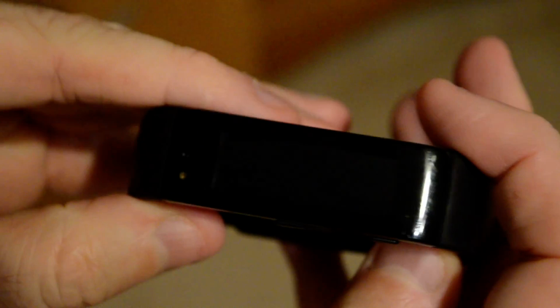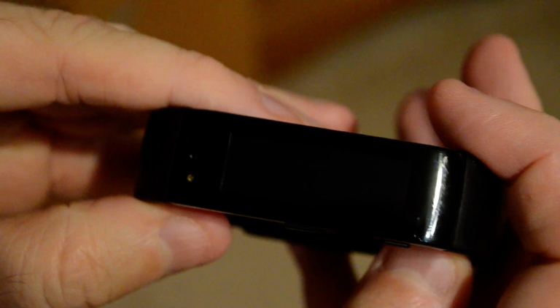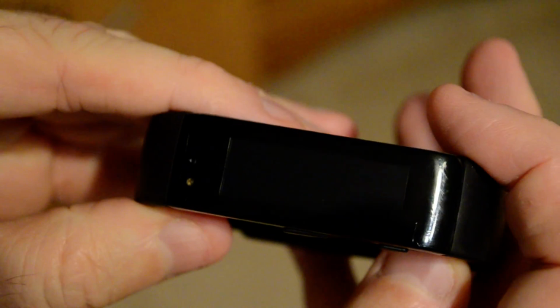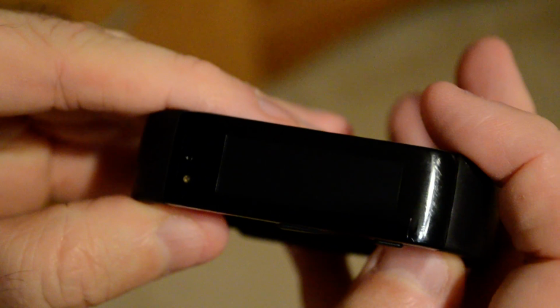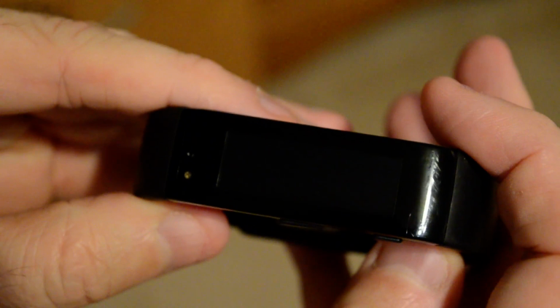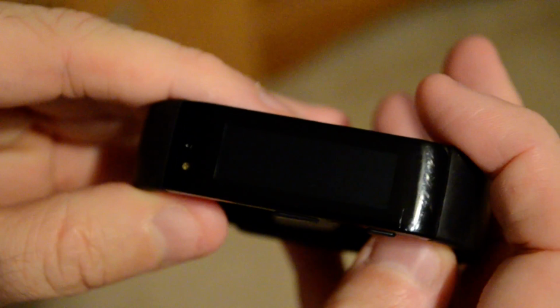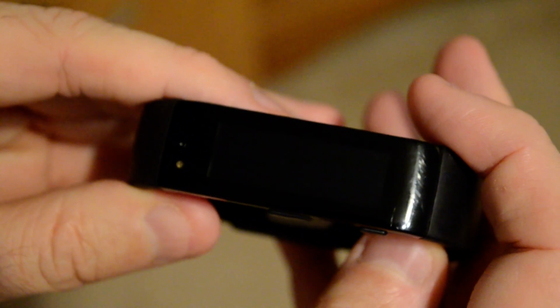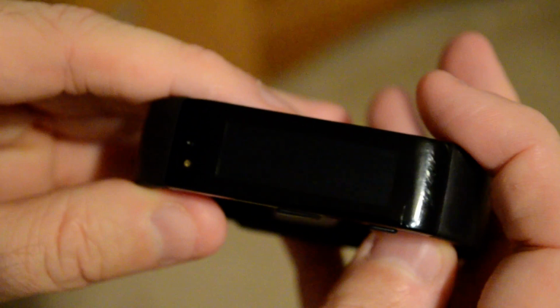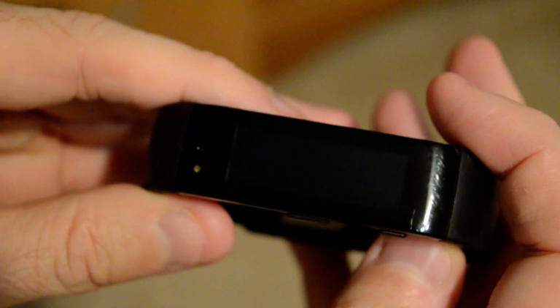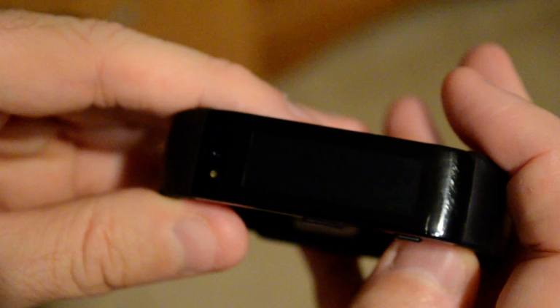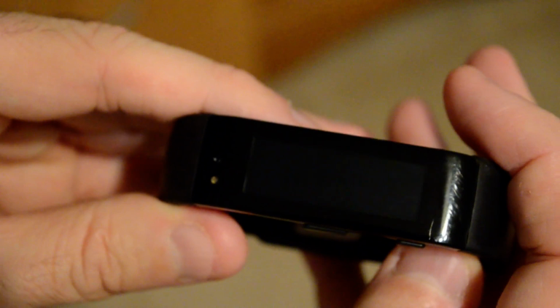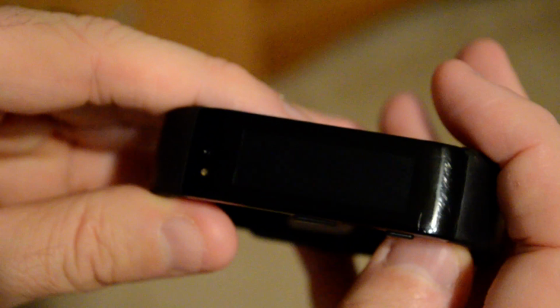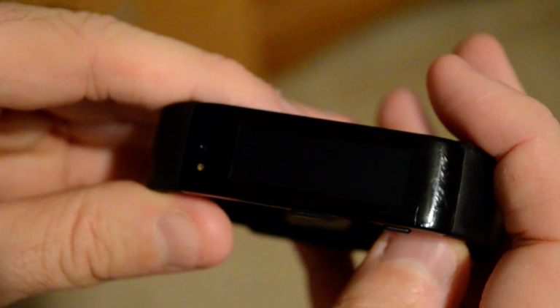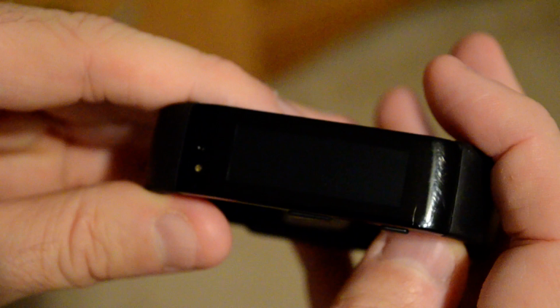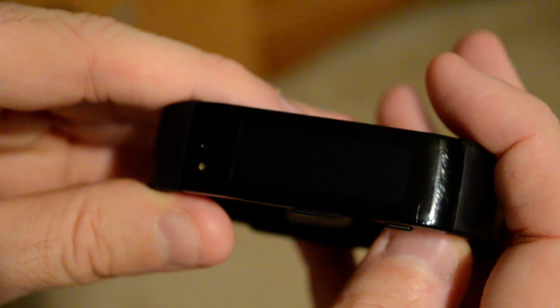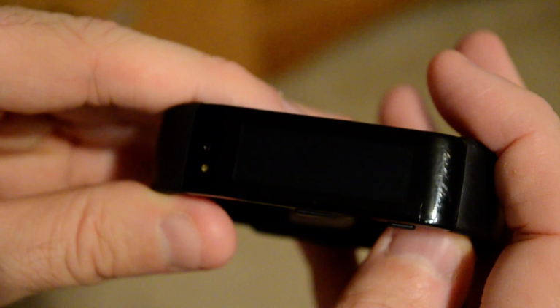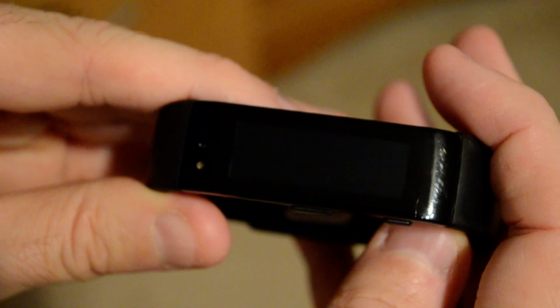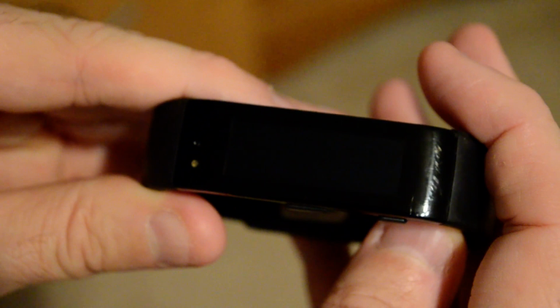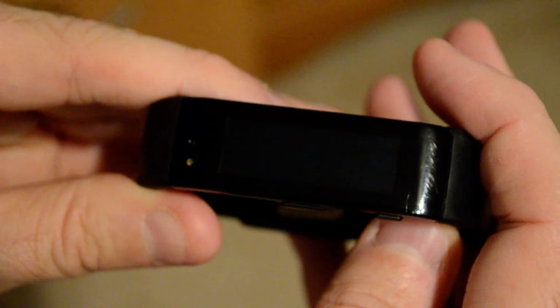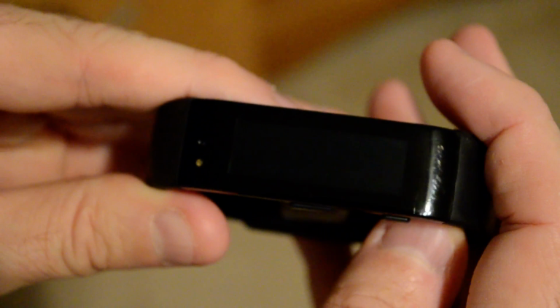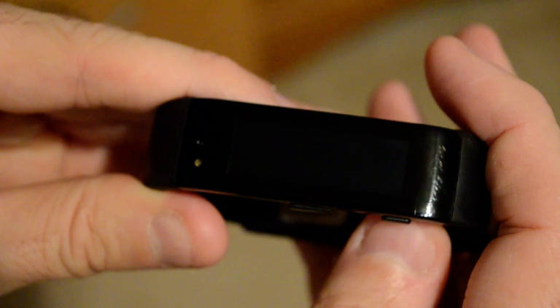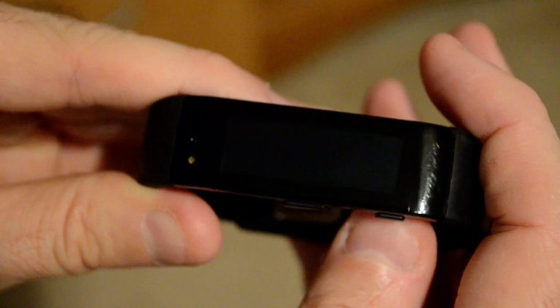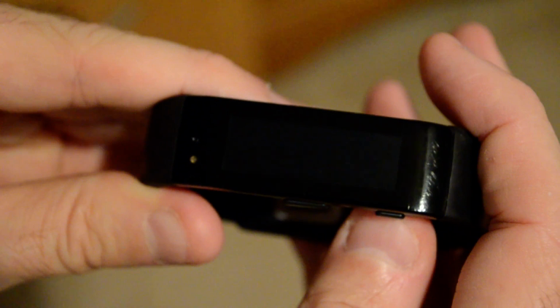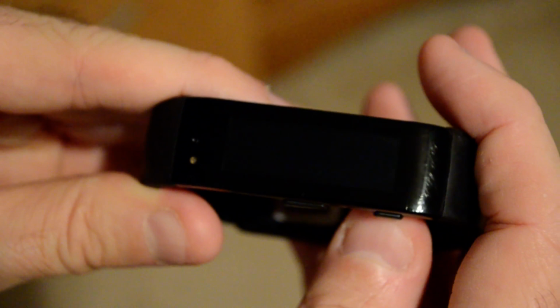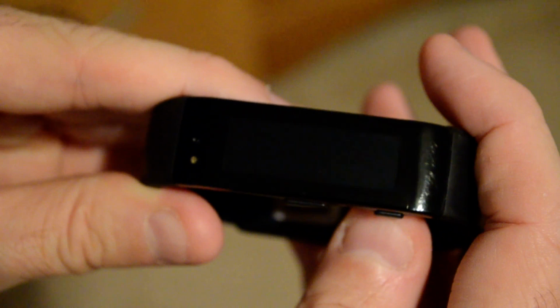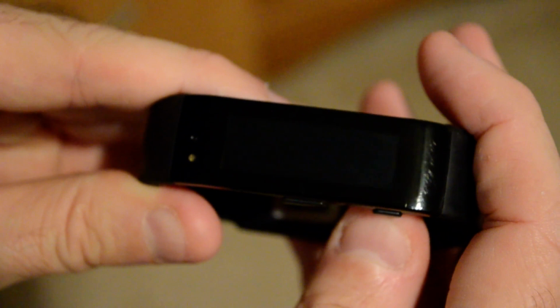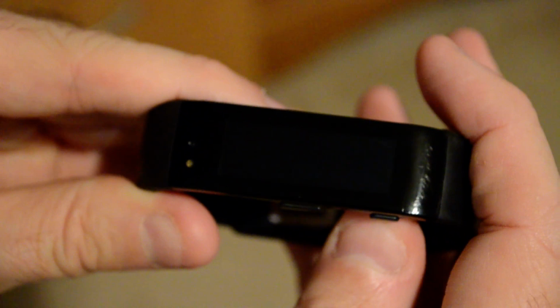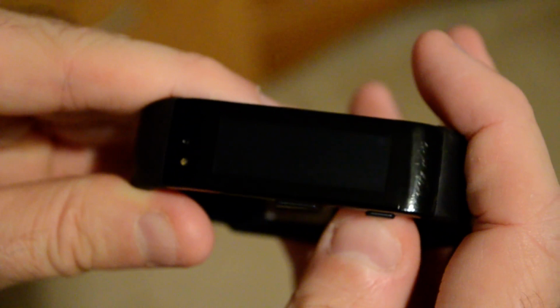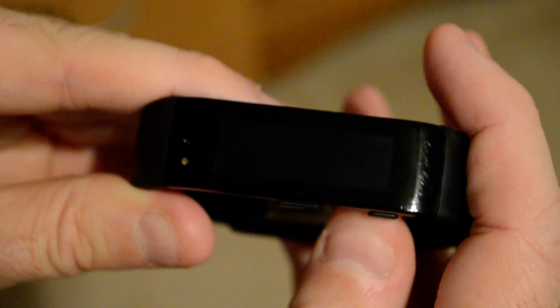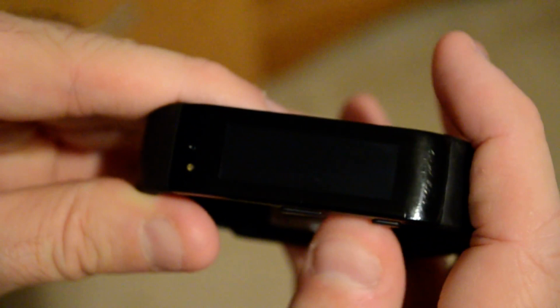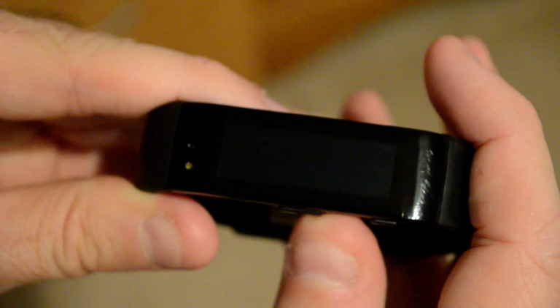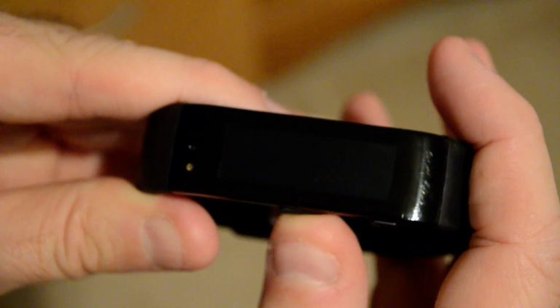Hello everyone, this is Rich Hay from WindowsObserver.com. I'm going to try to give you a little peek at what the keyboard looks like on the Microsoft Band update that was released today.